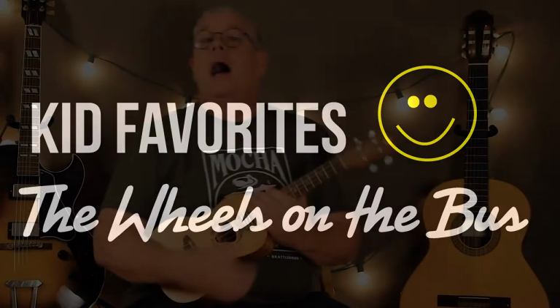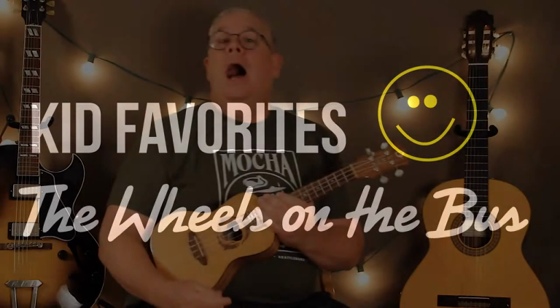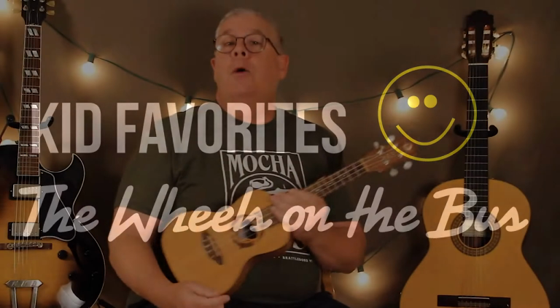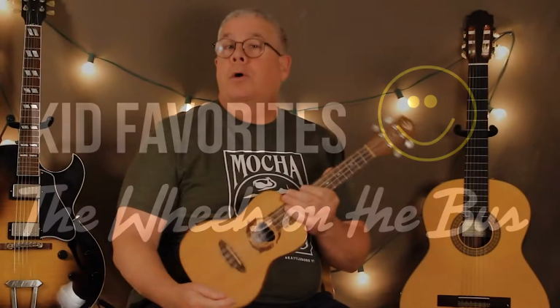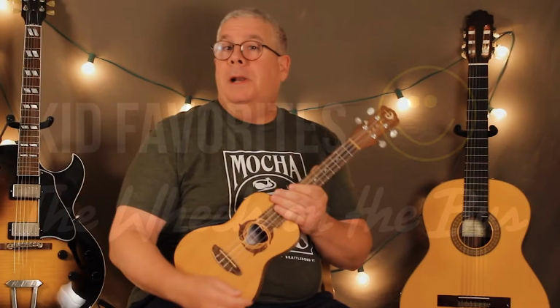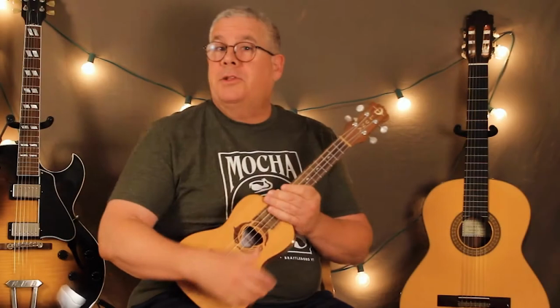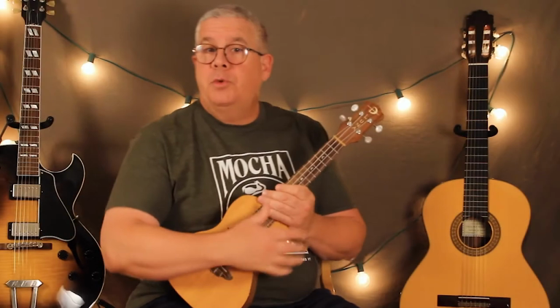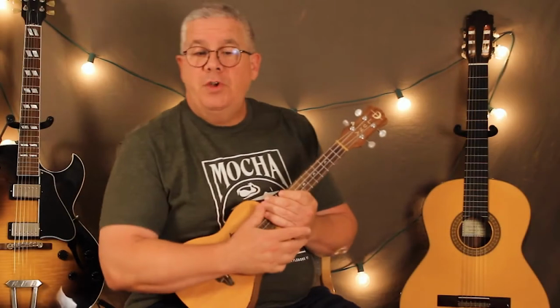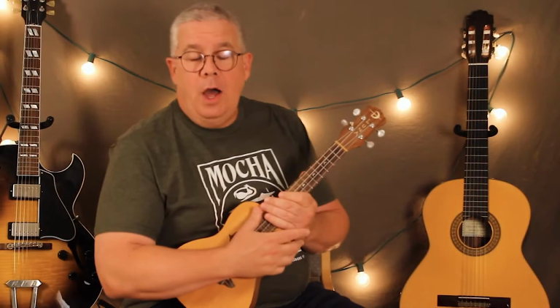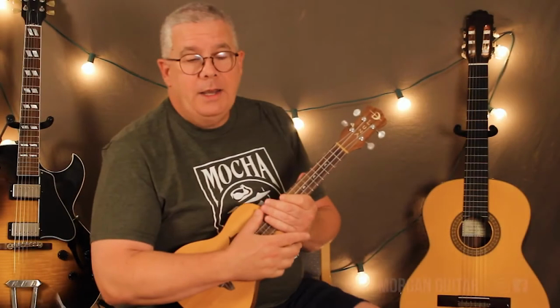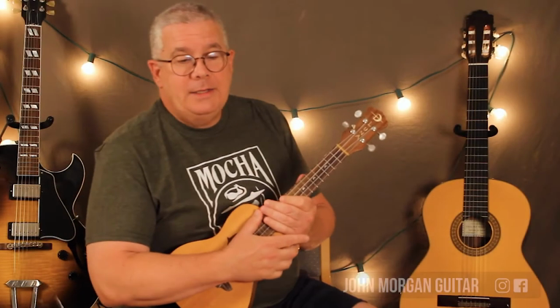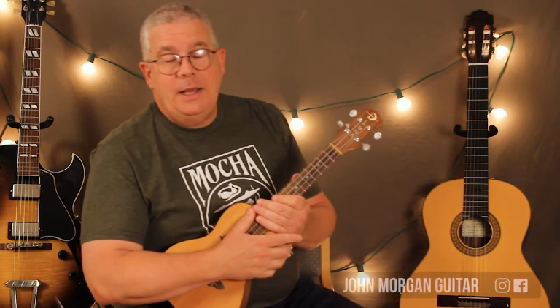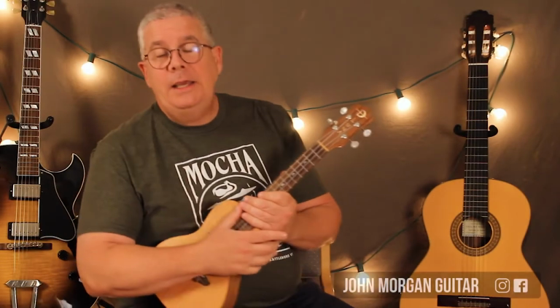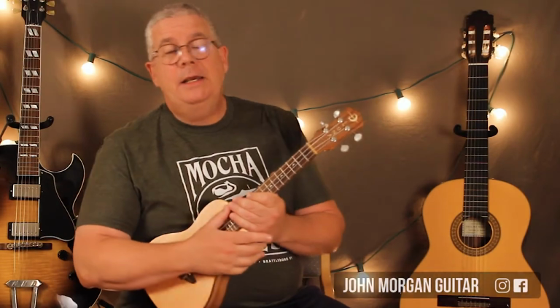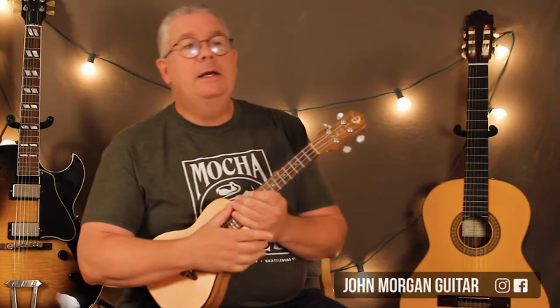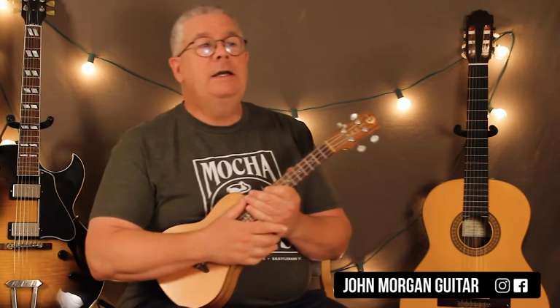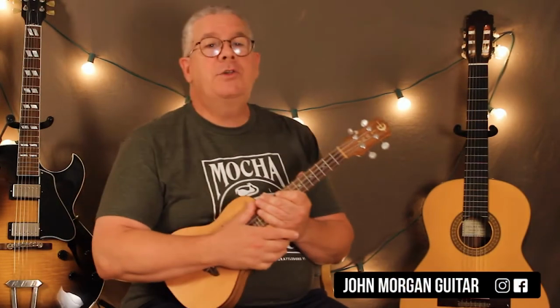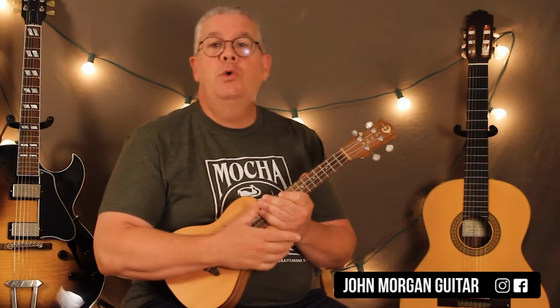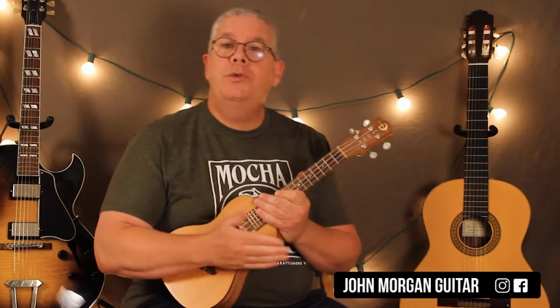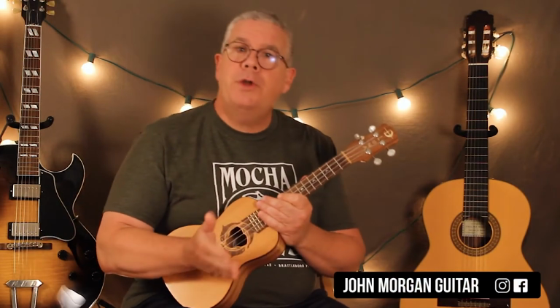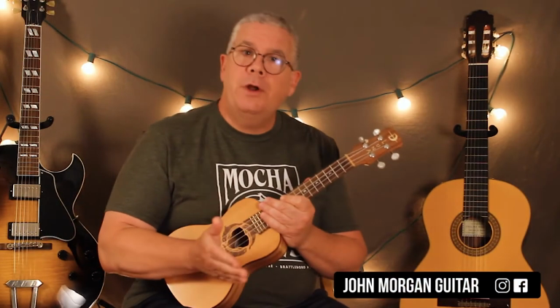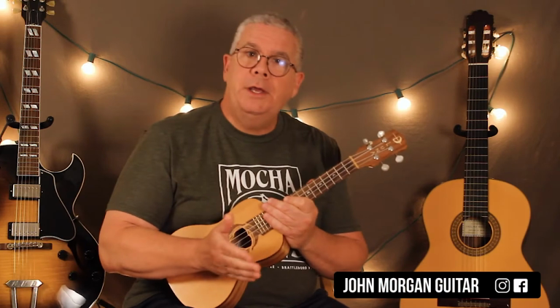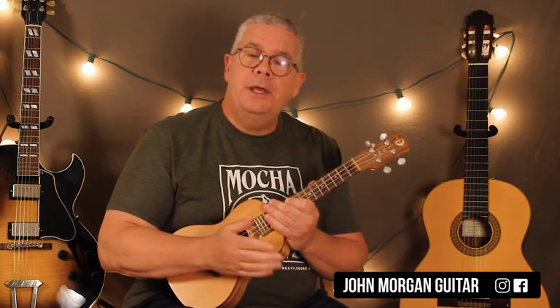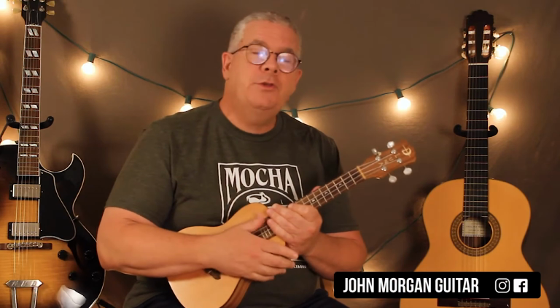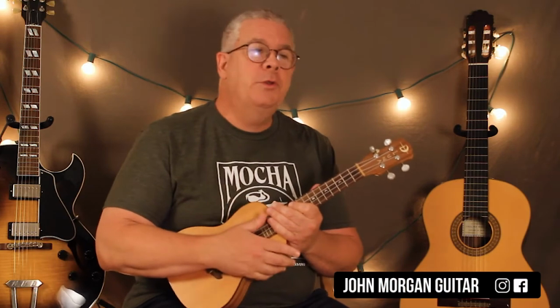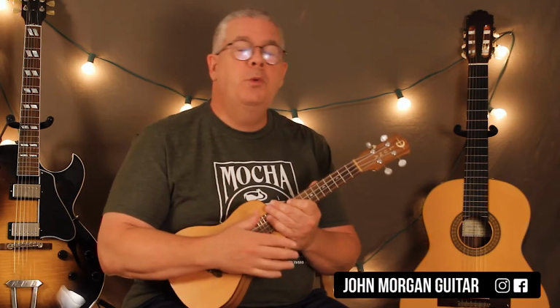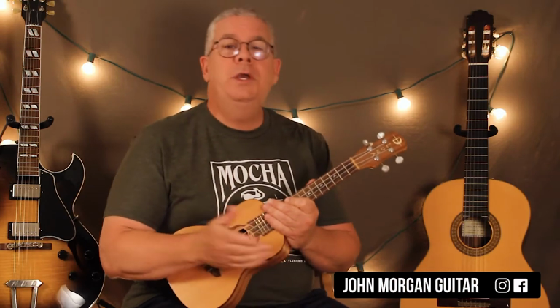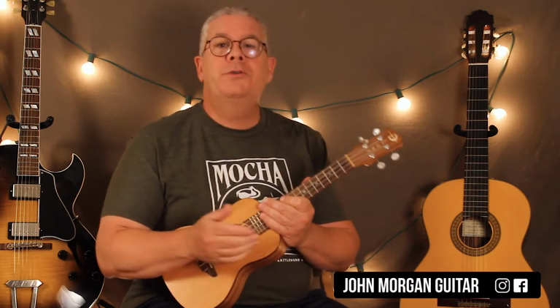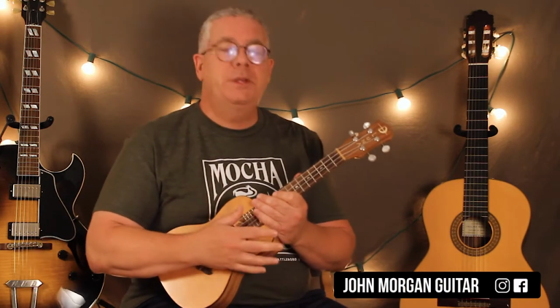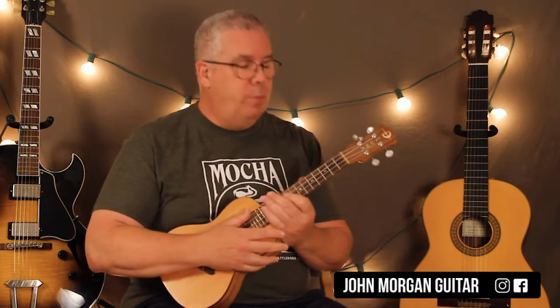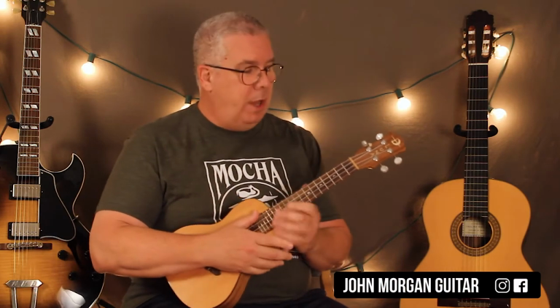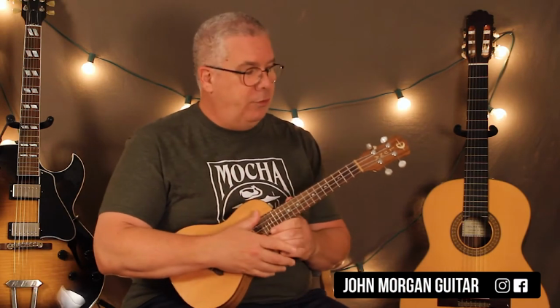Hi, welcome to Lessons with John. Today, school is starting again, so we're doing 'The Wheels on the Bus.'